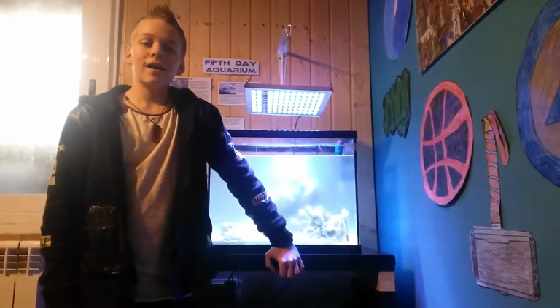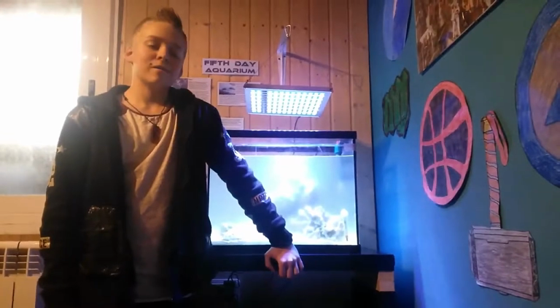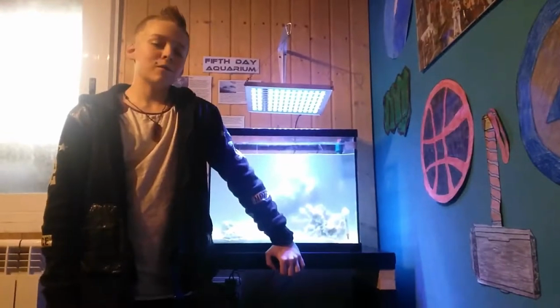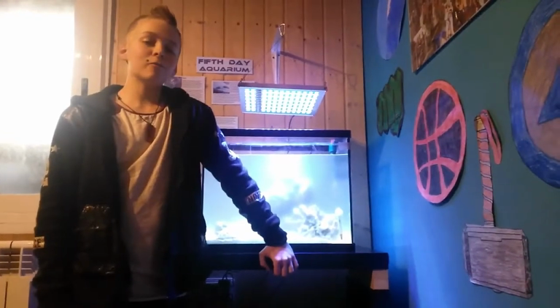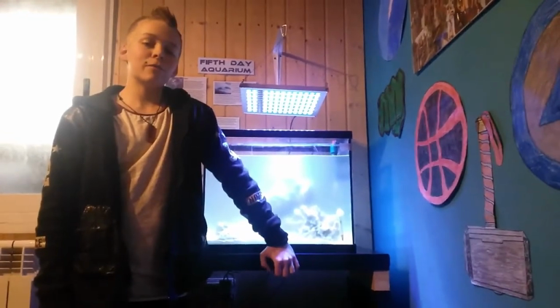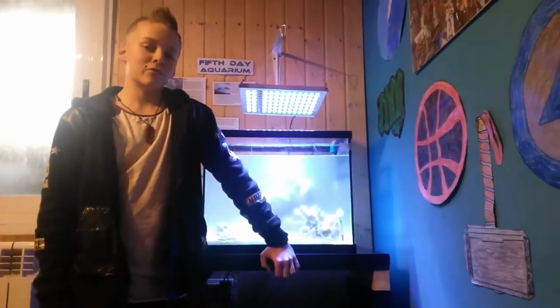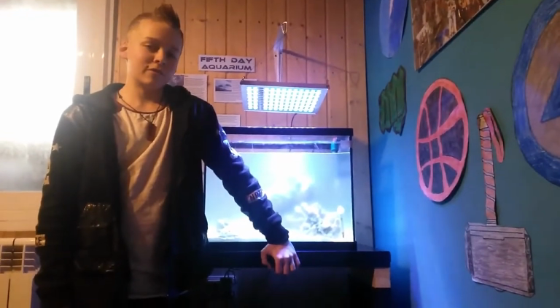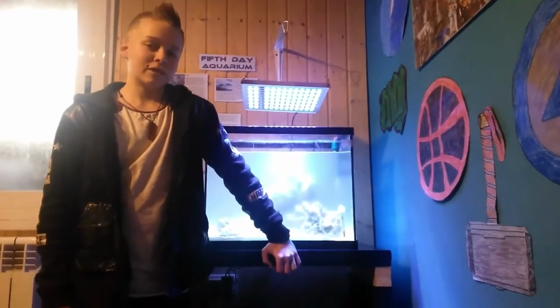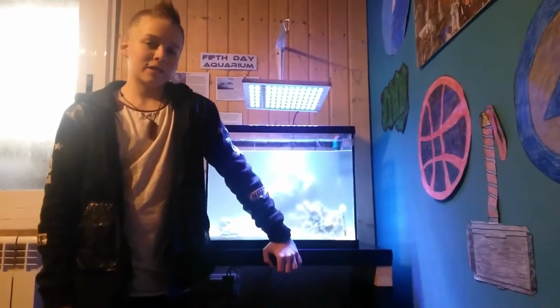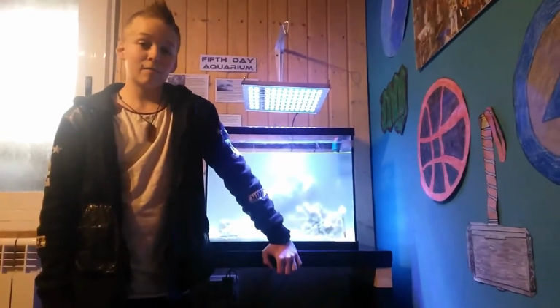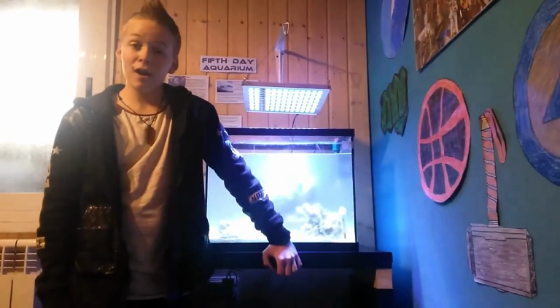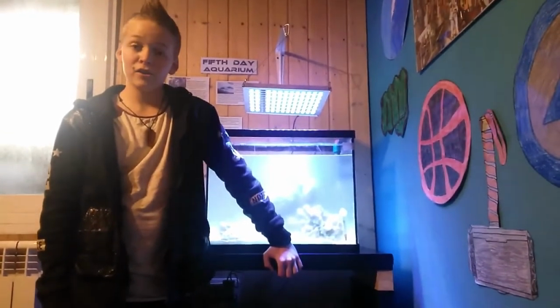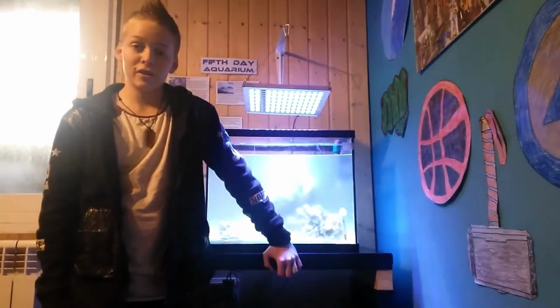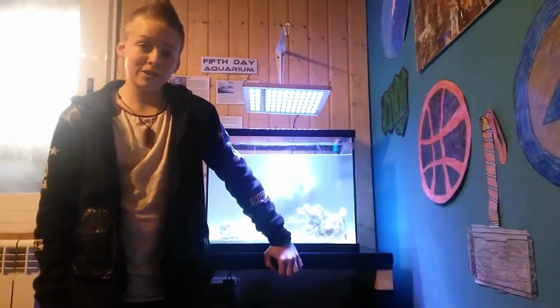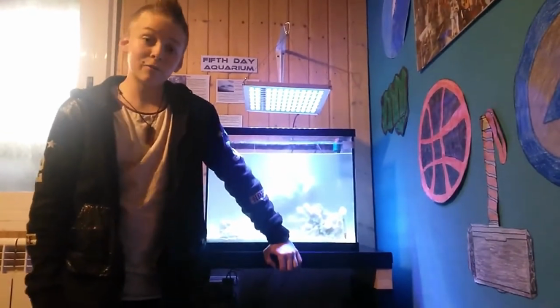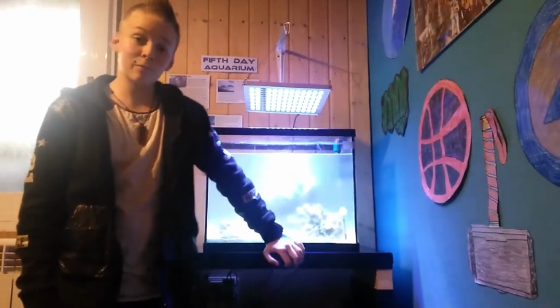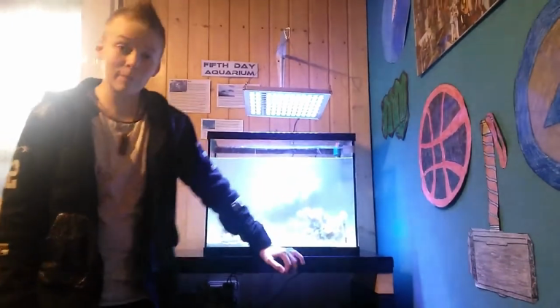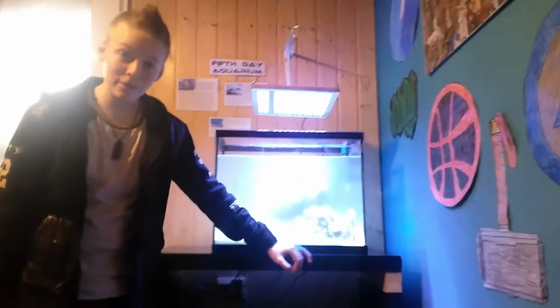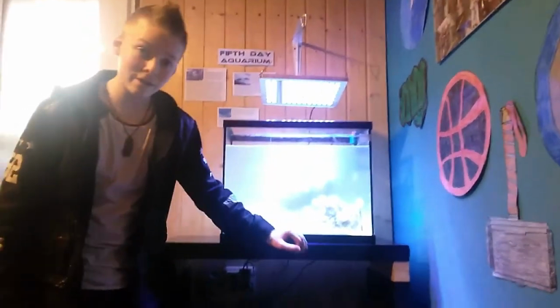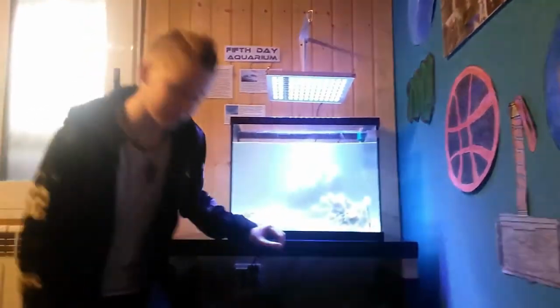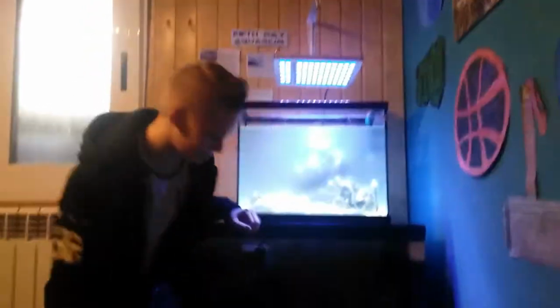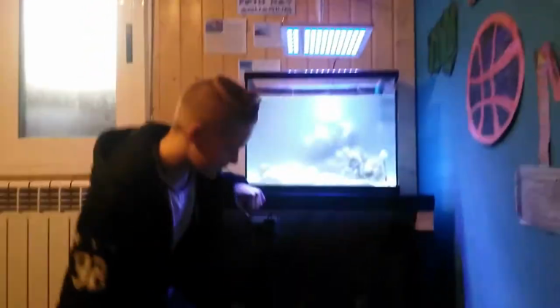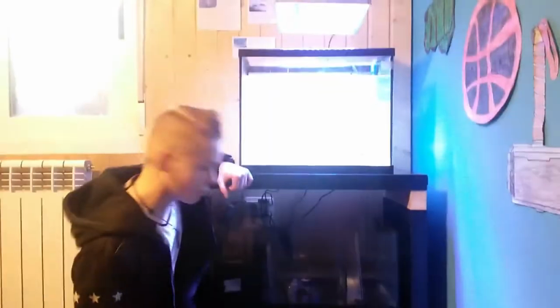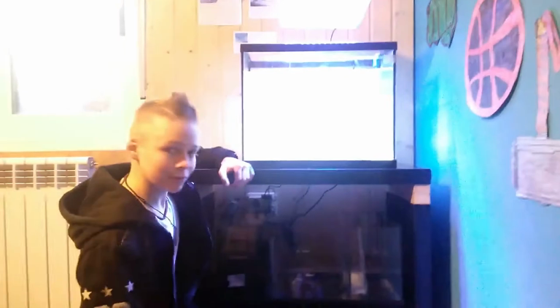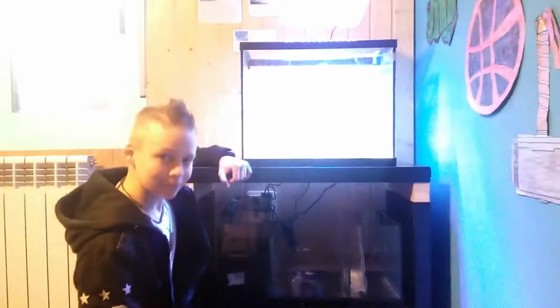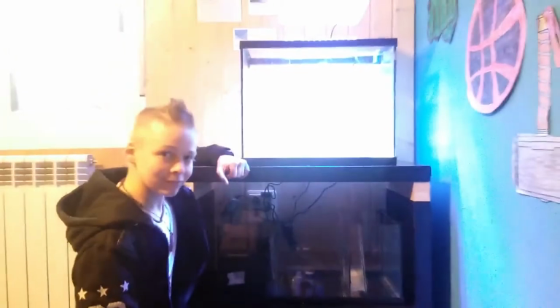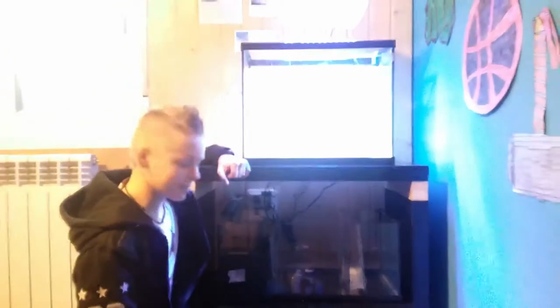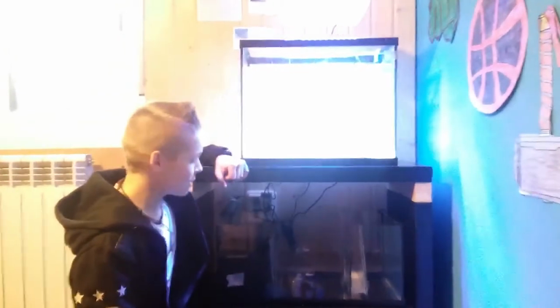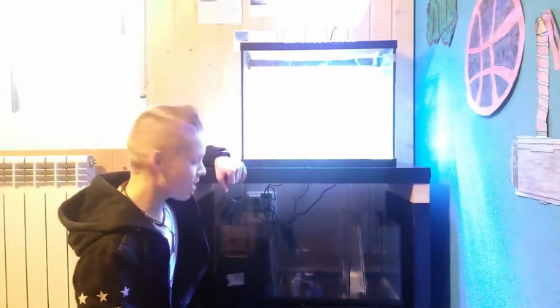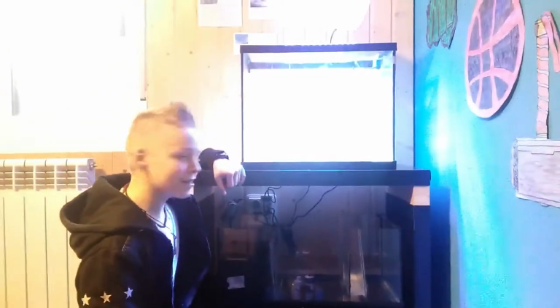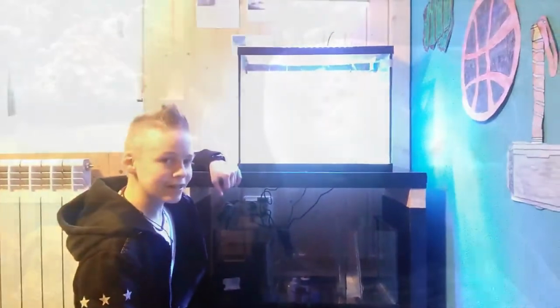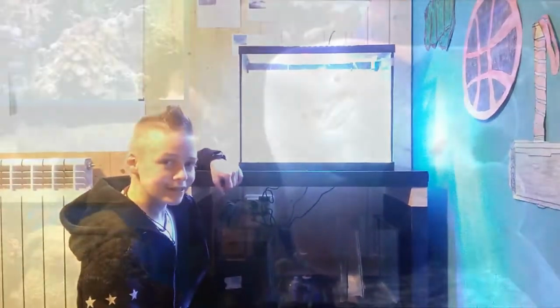Hey, welcome to Robust Street Tanks, I'm Ash, and today we're going to be putting together this something. Let's get right into this.